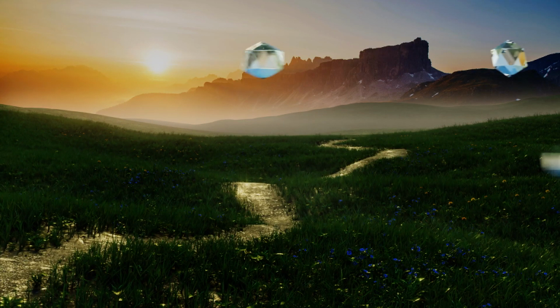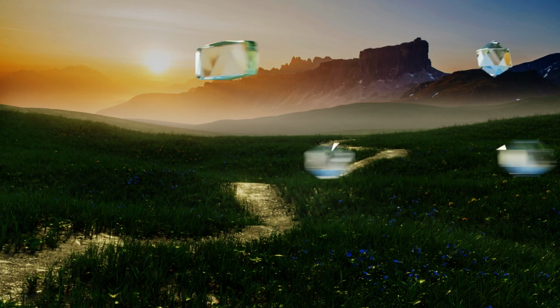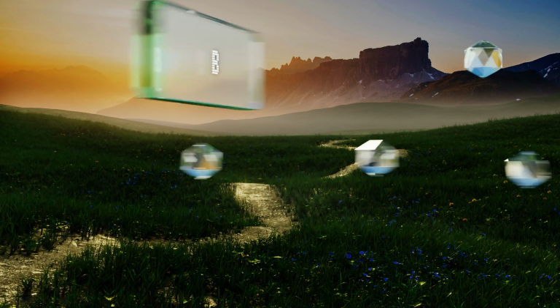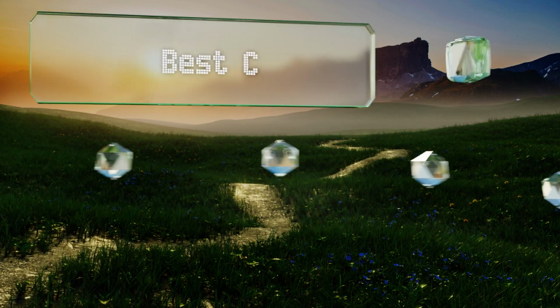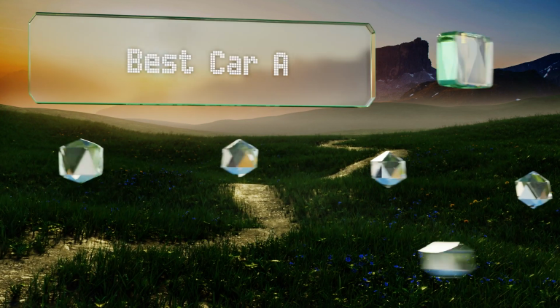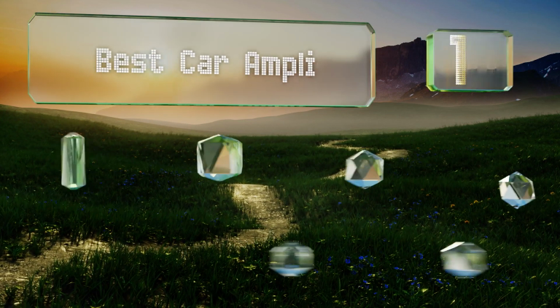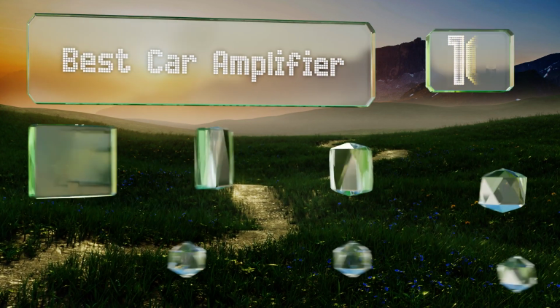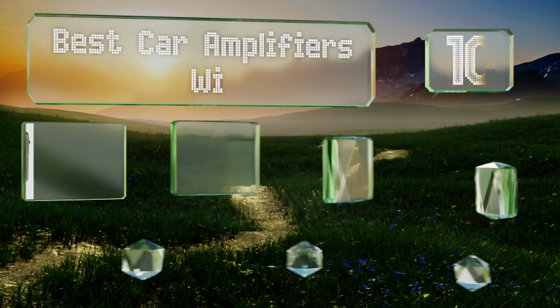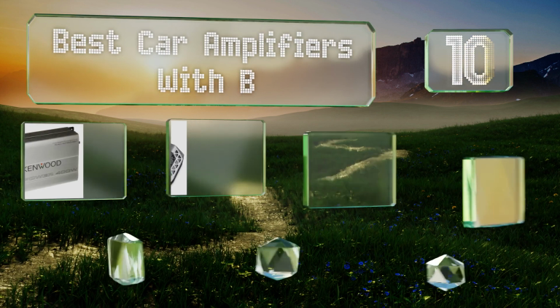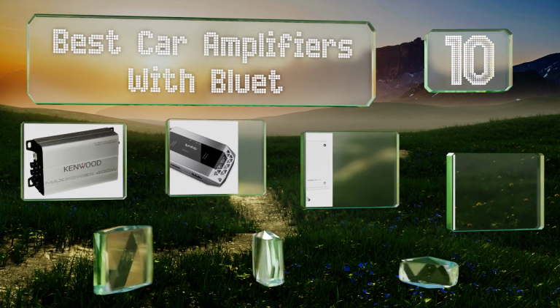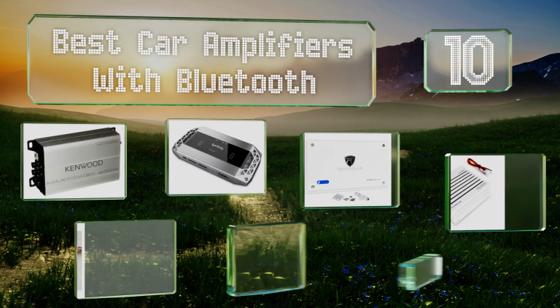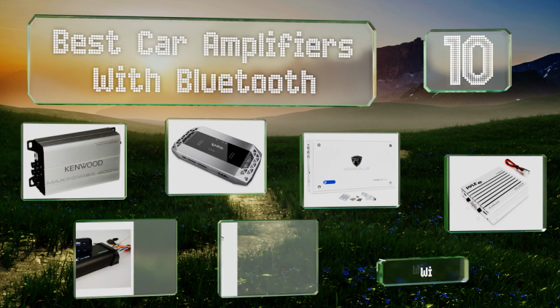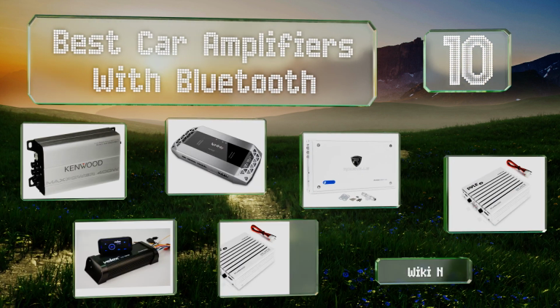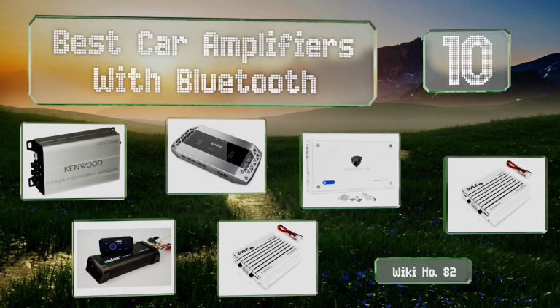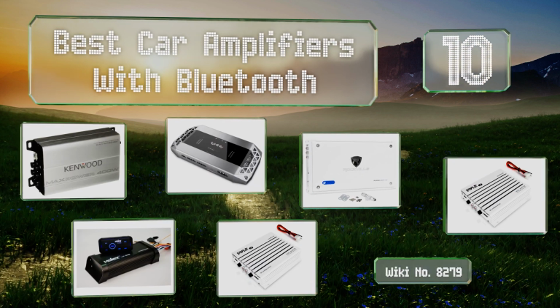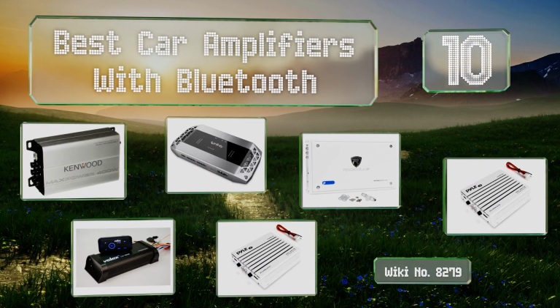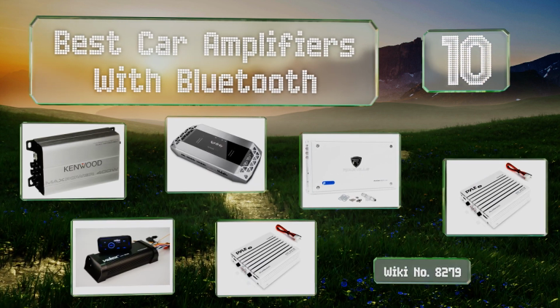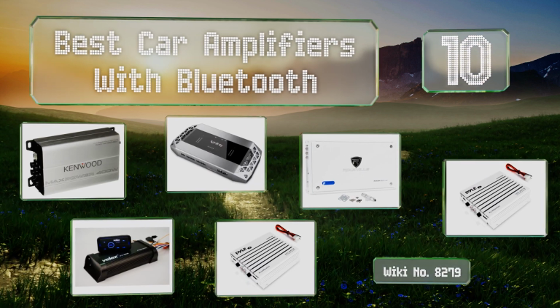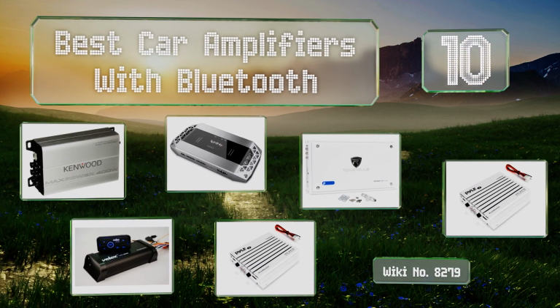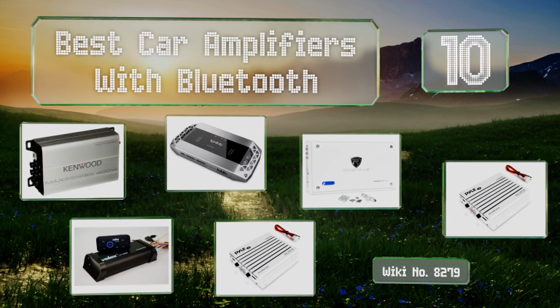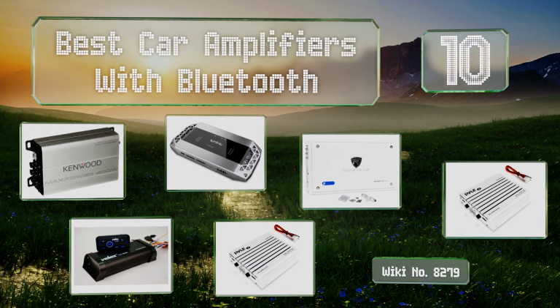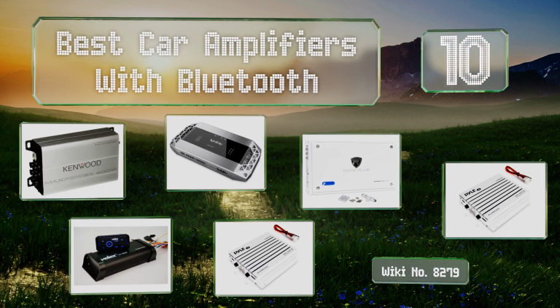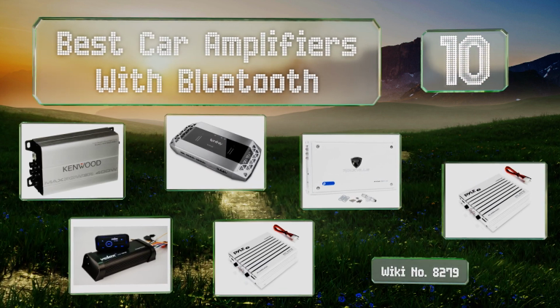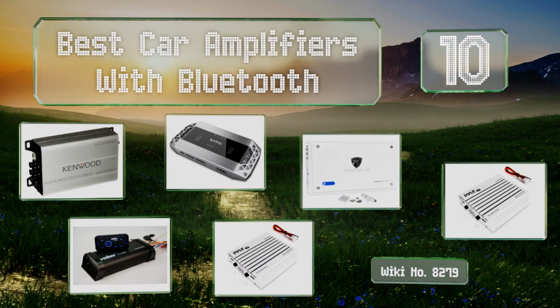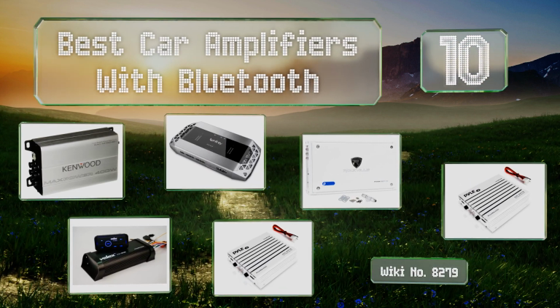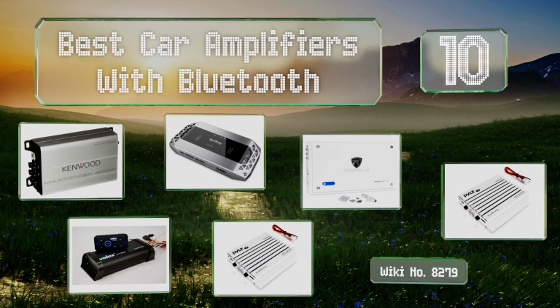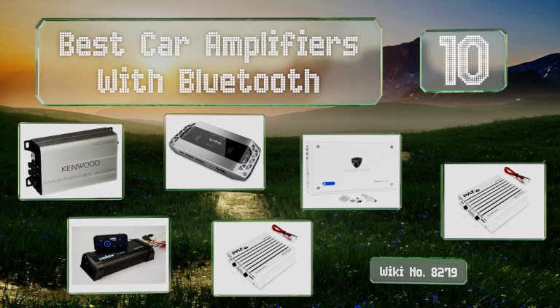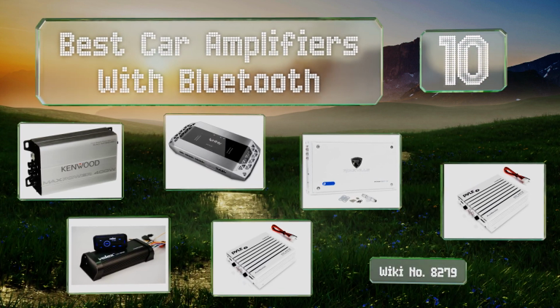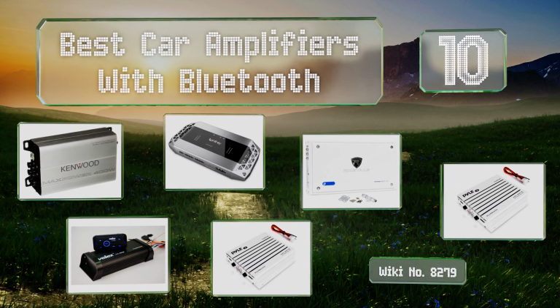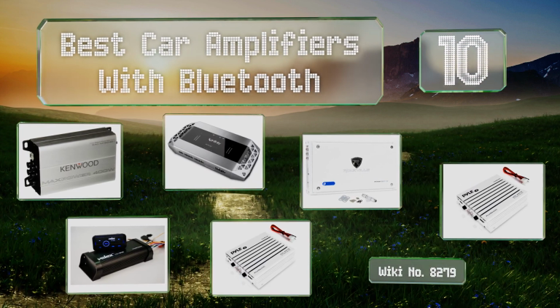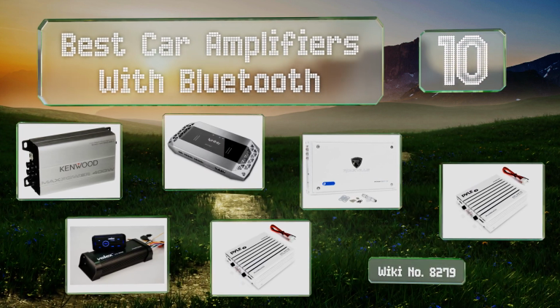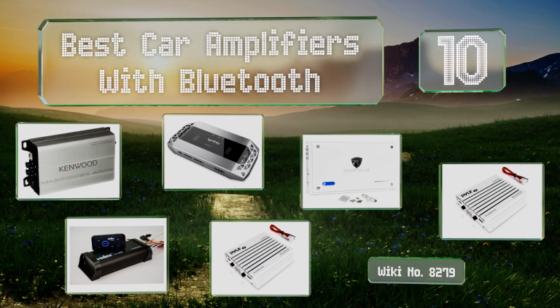EasyVid presents the 10 best car amplifiers with Bluetooth. Let's get started with the list.